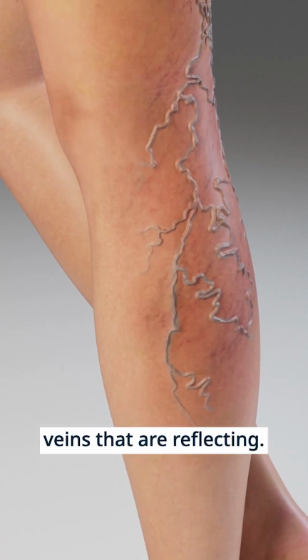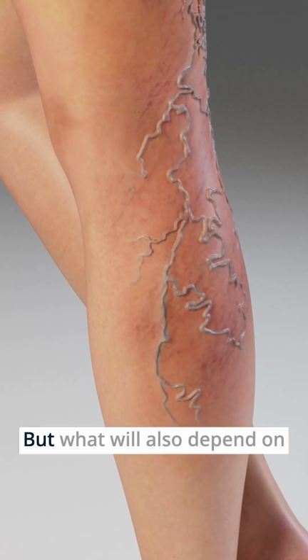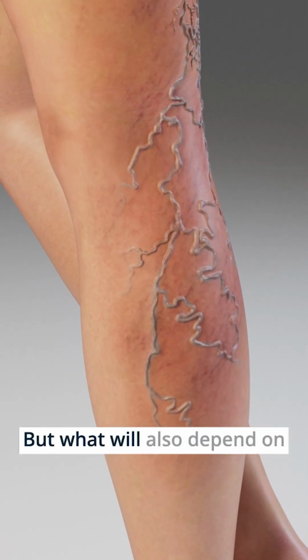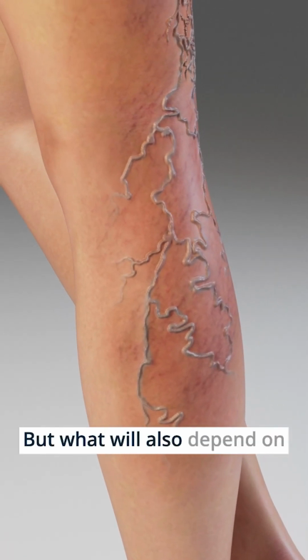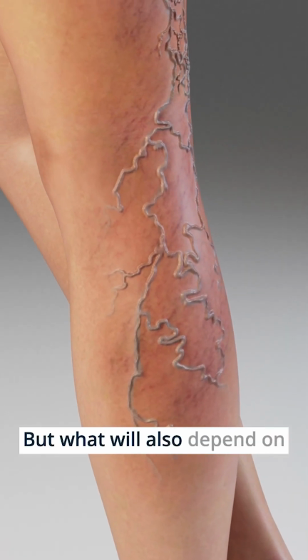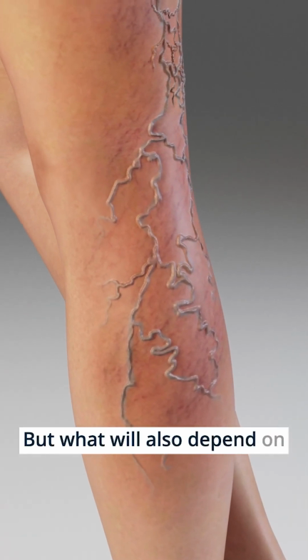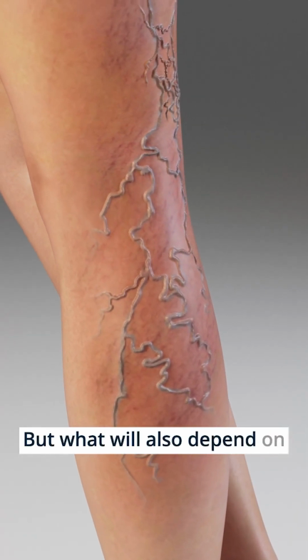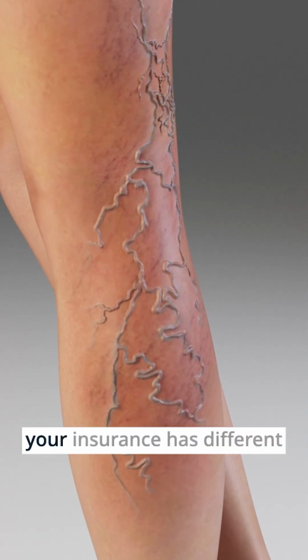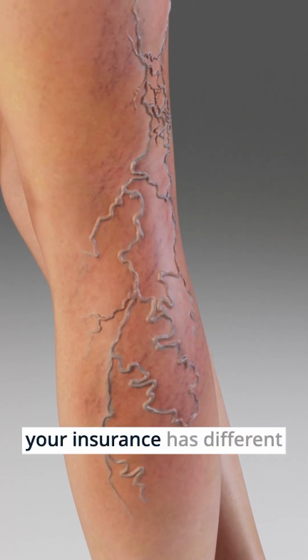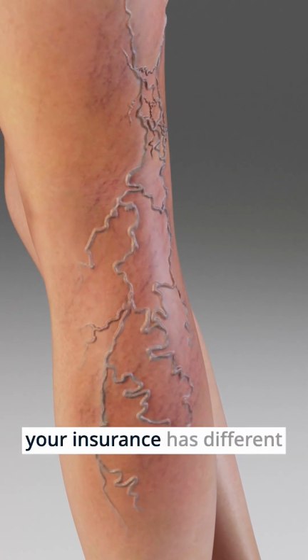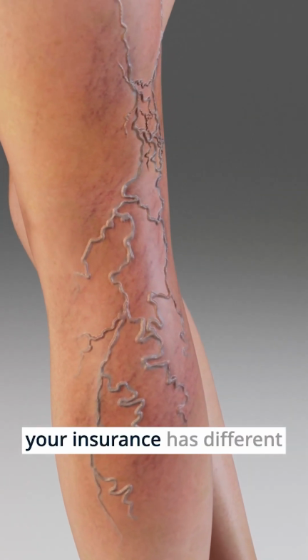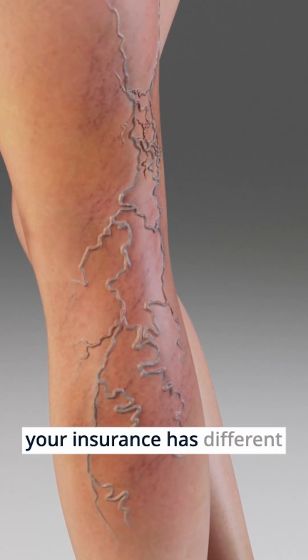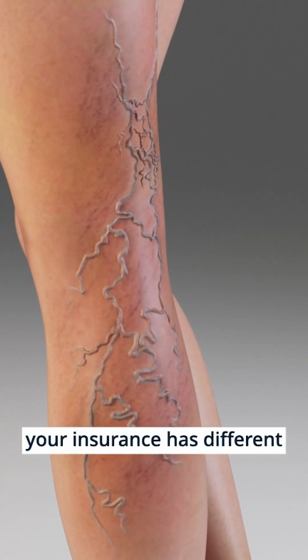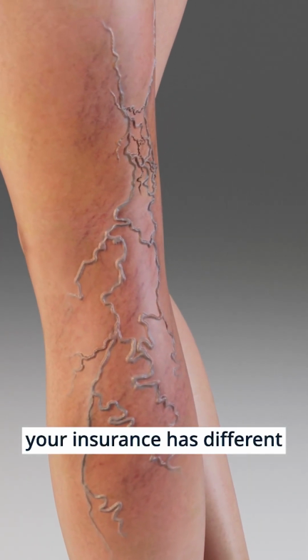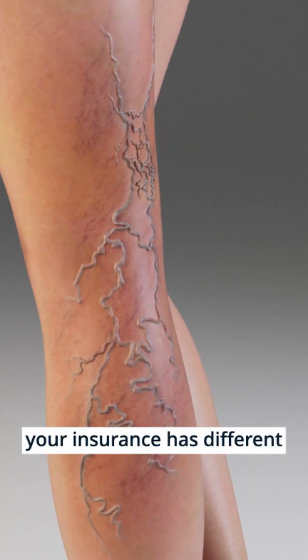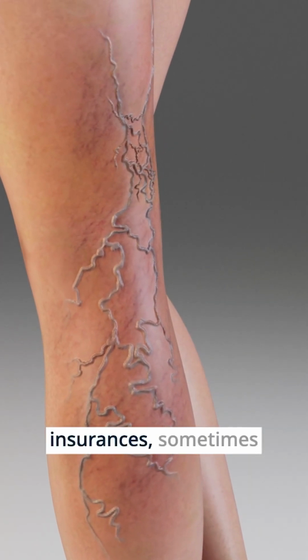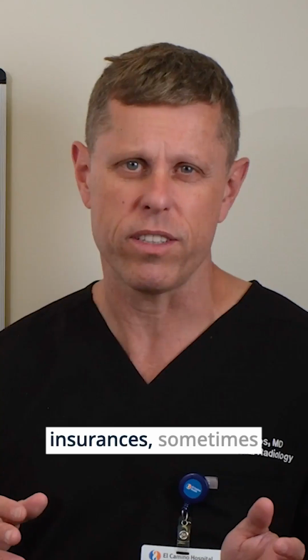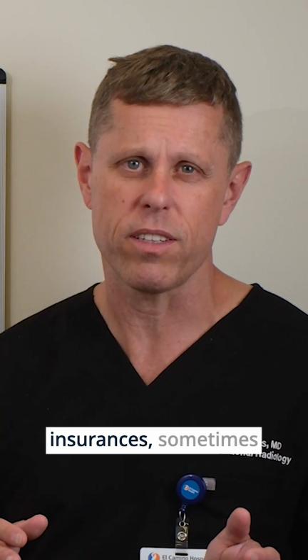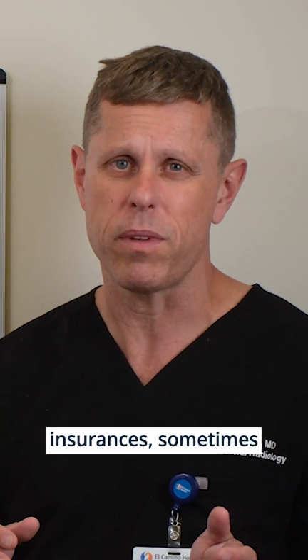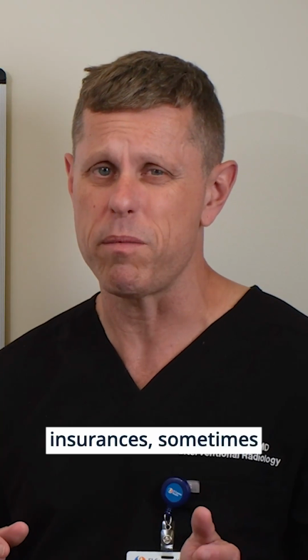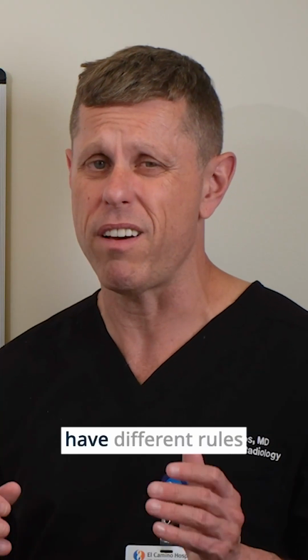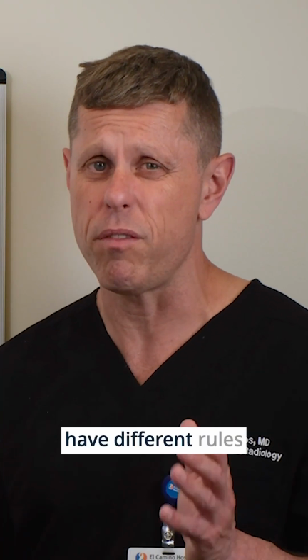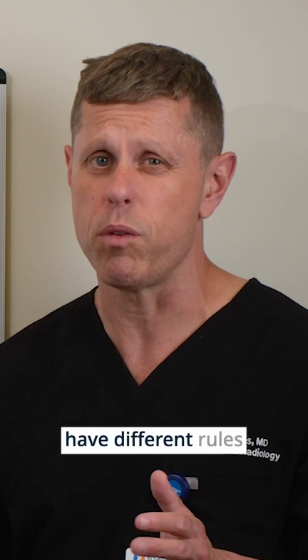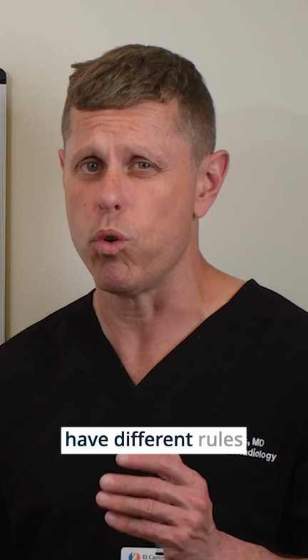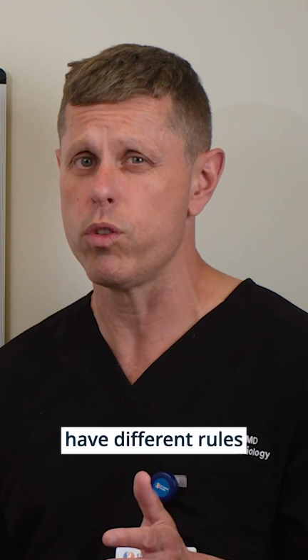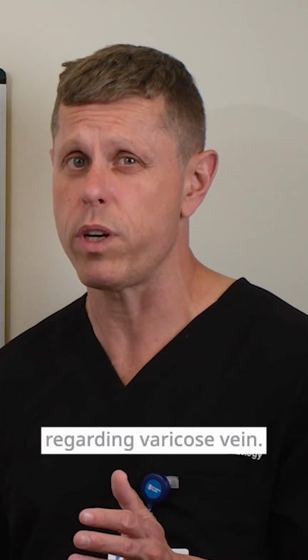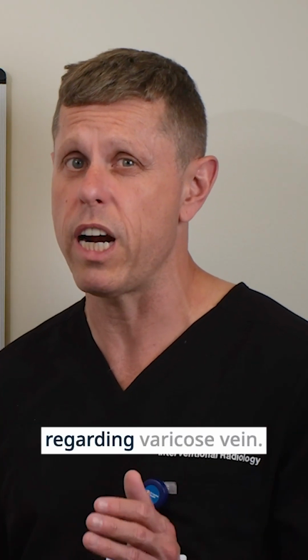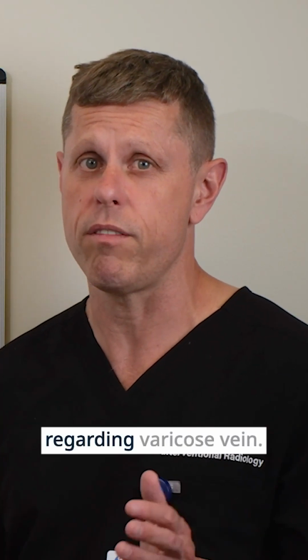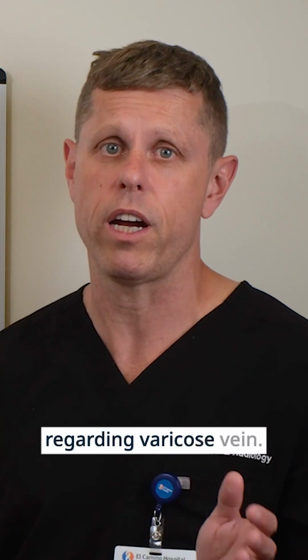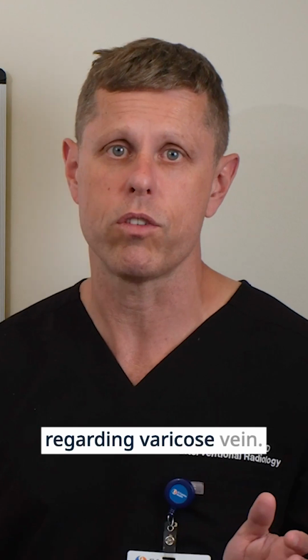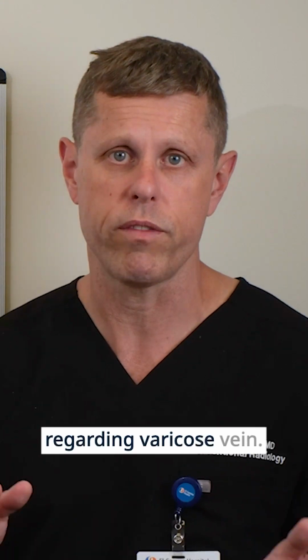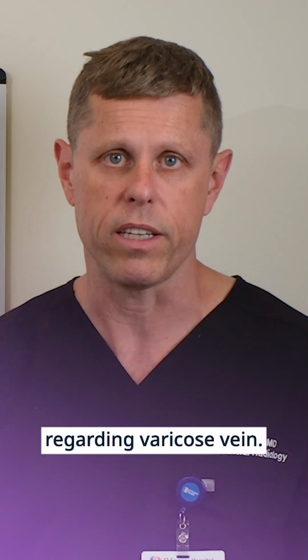The choice will also depend on your insurance, as different insurances sometimes have different rules regarding varicose veins.